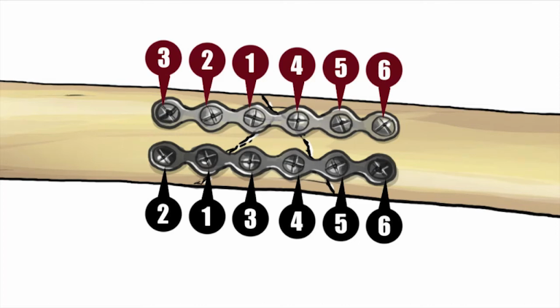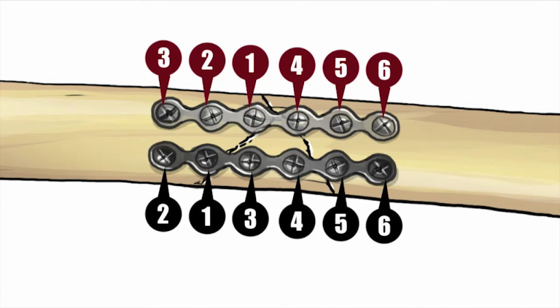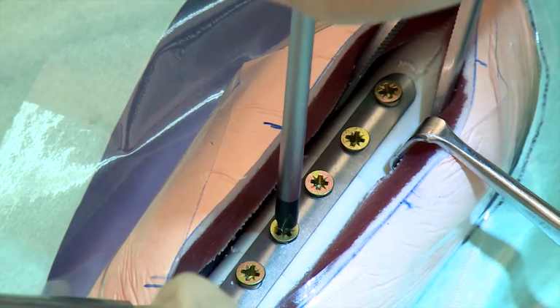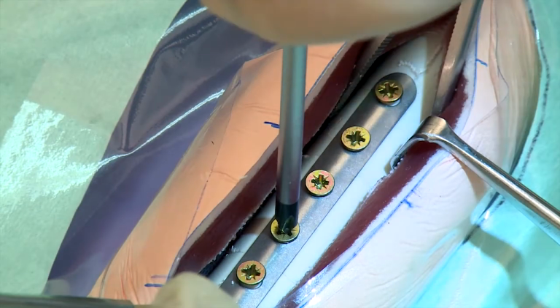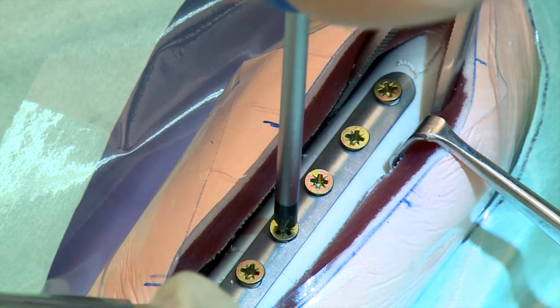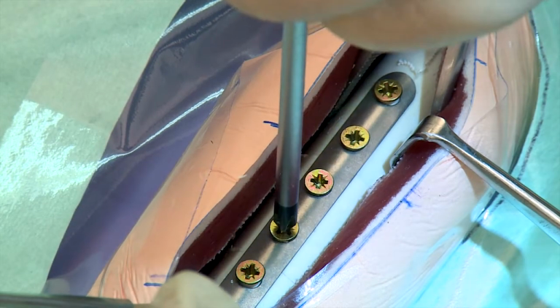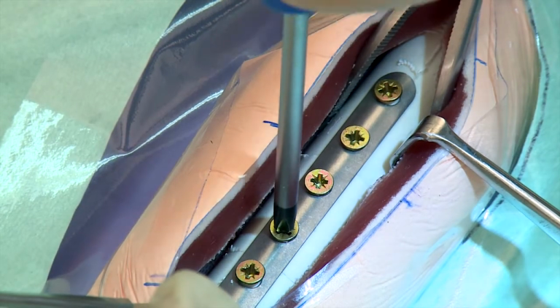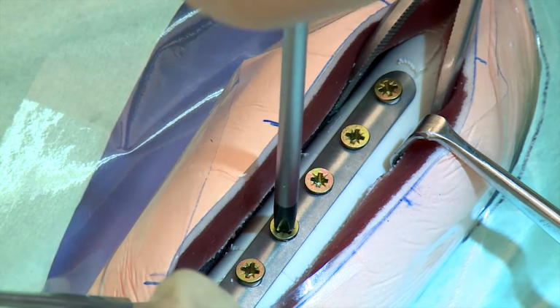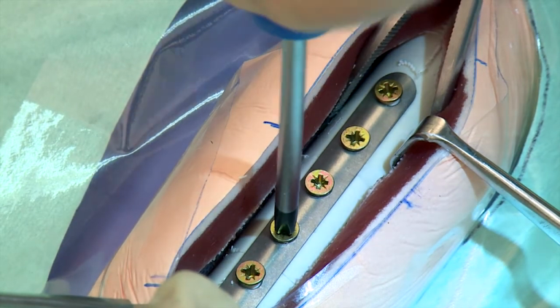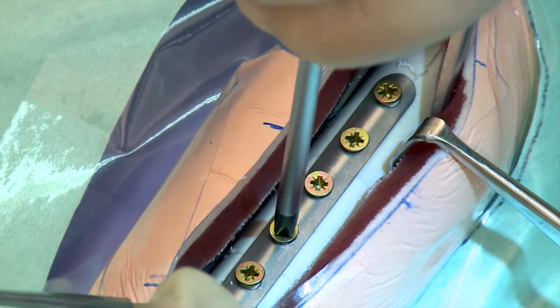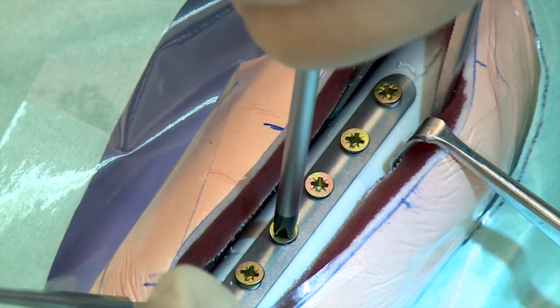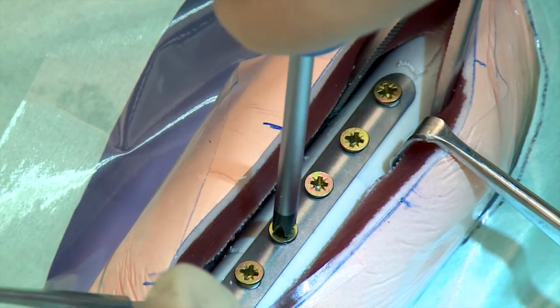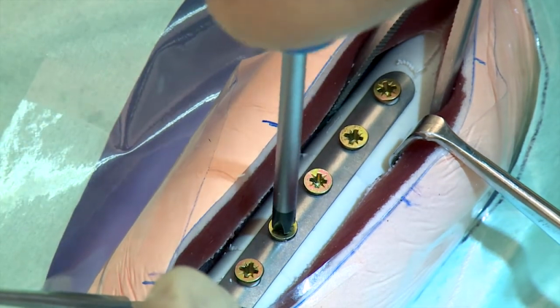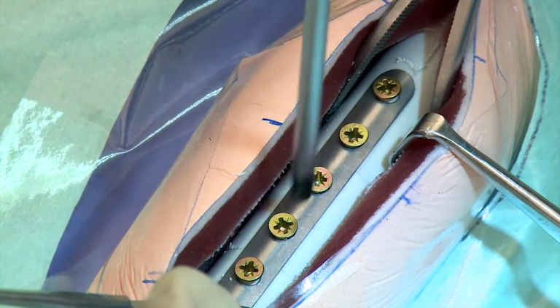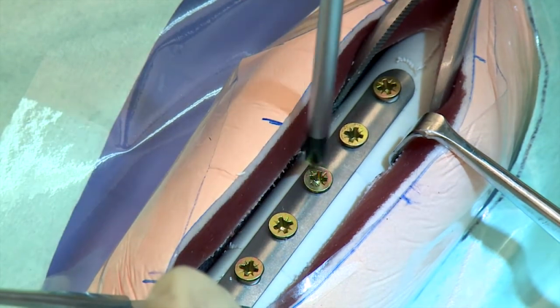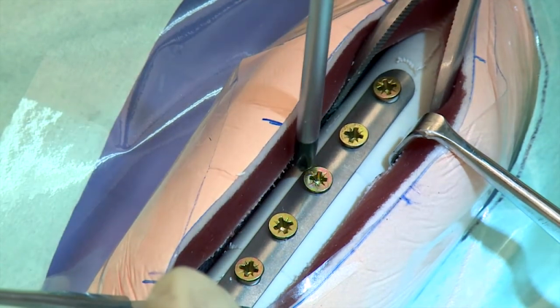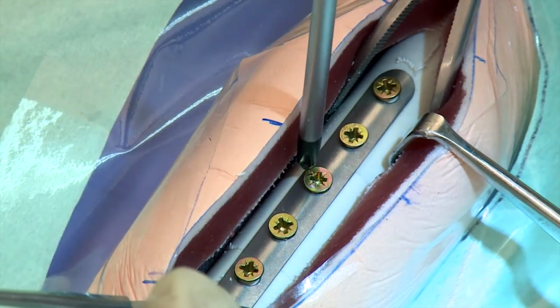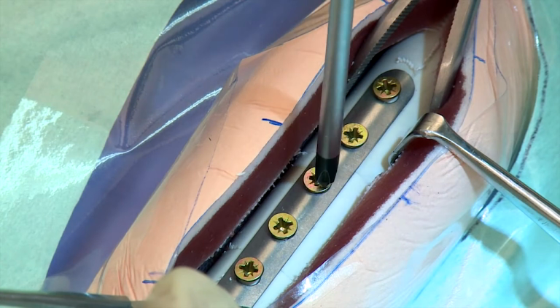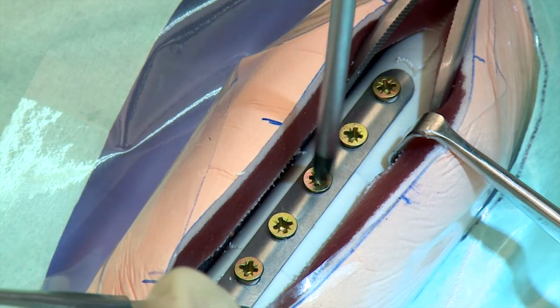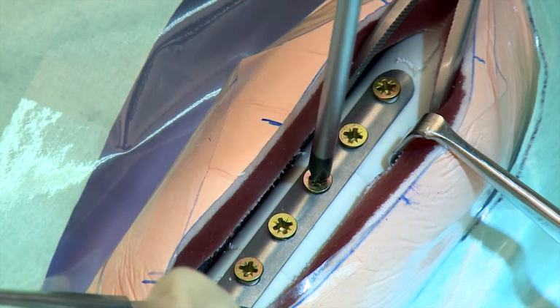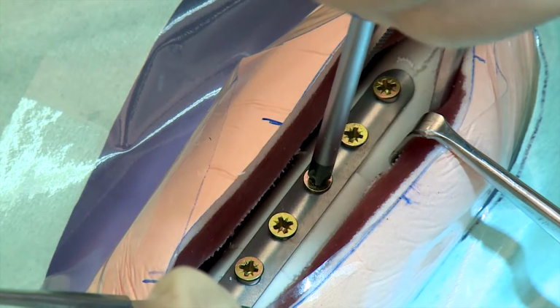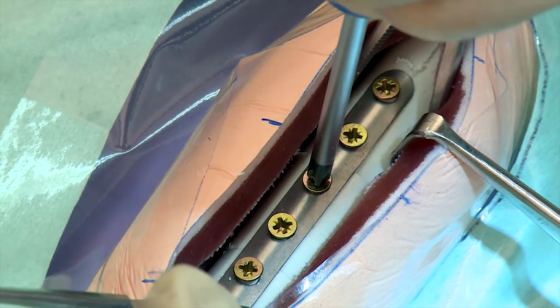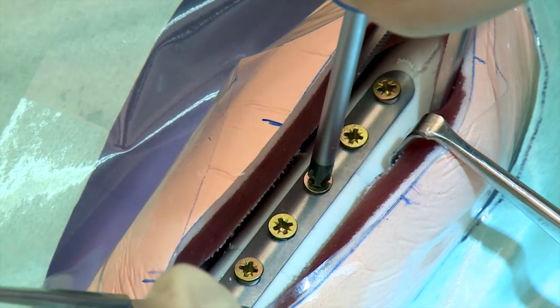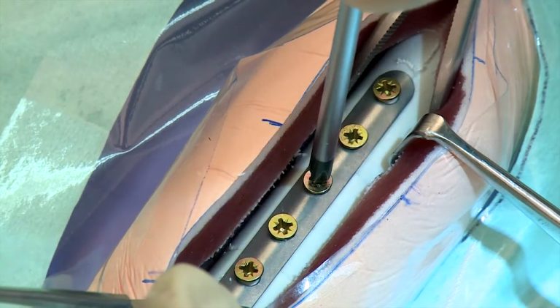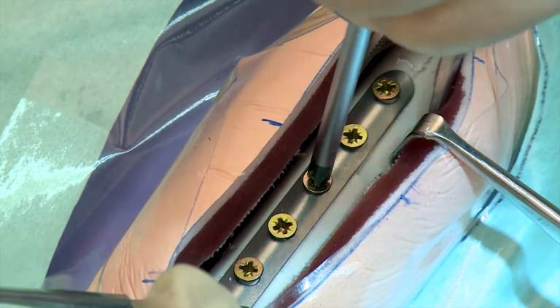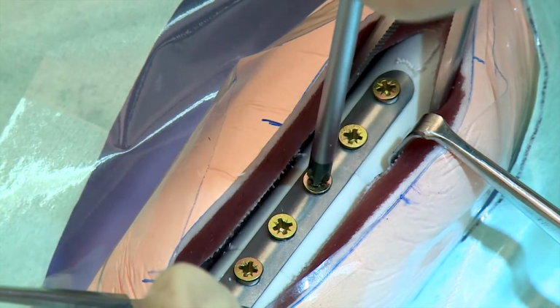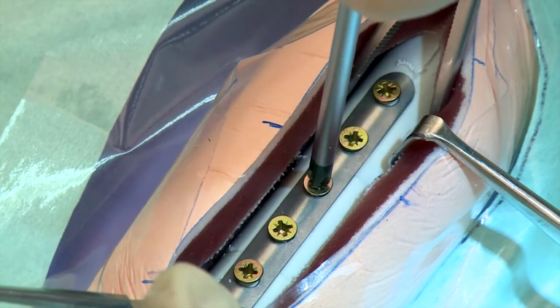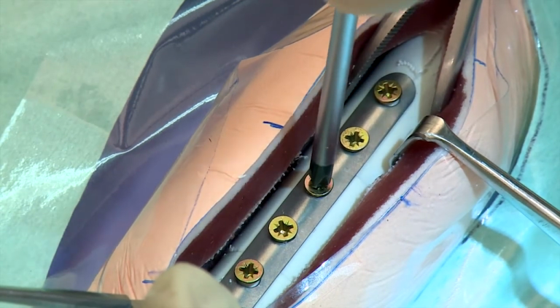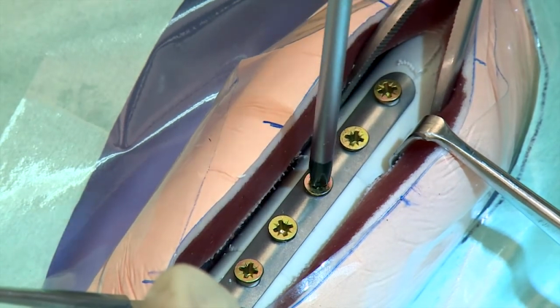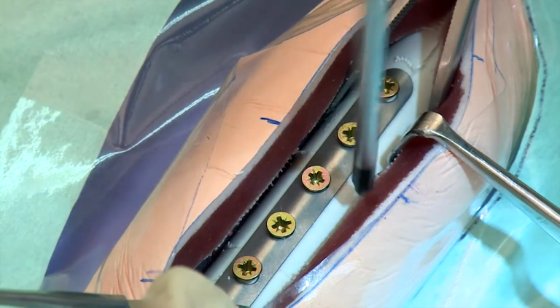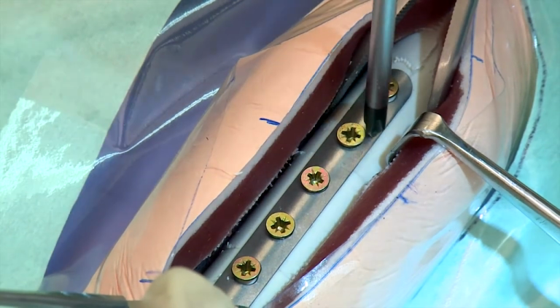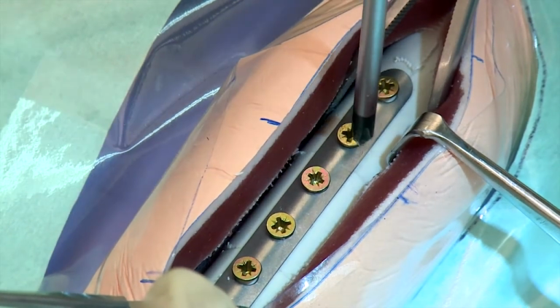Once the screws are placed, tighten them with a hand screwdriver, taking care not to use excessive torque force.